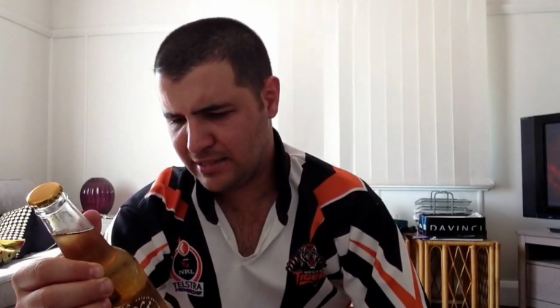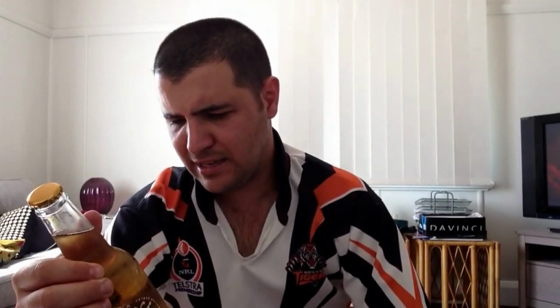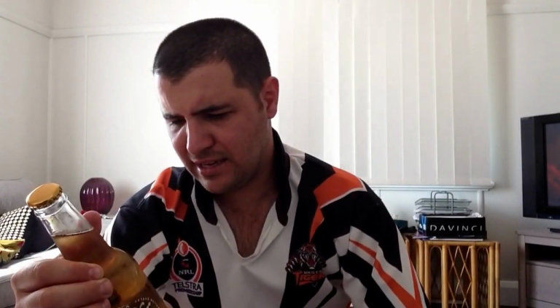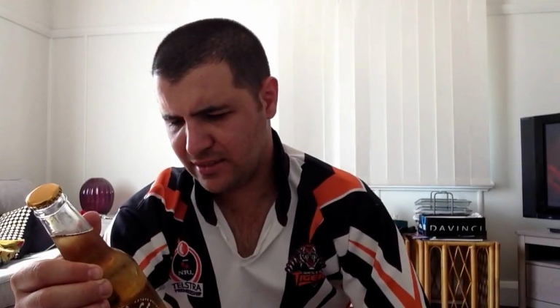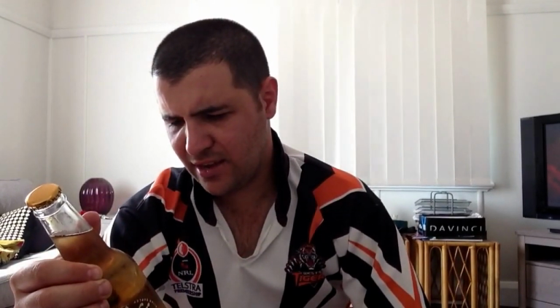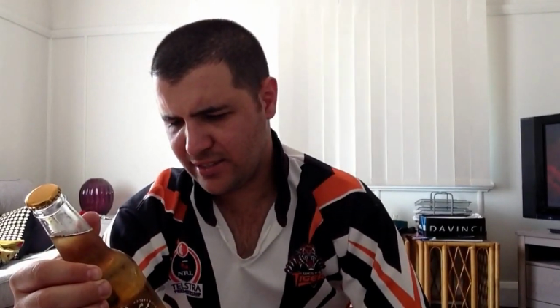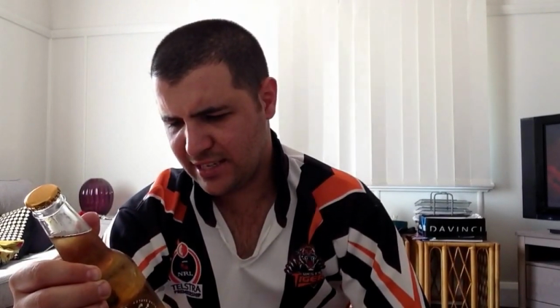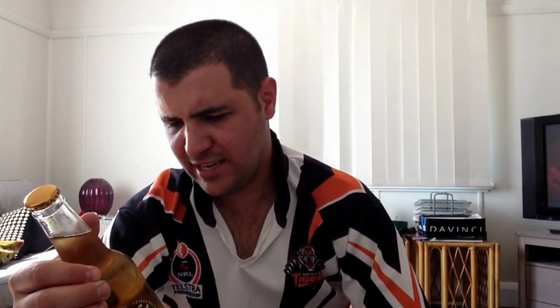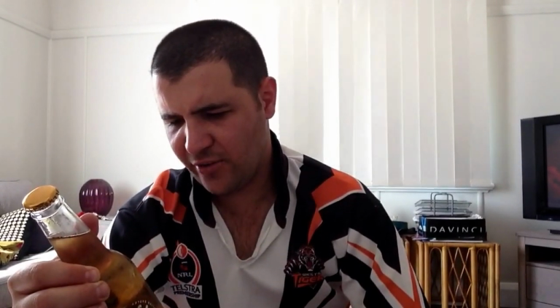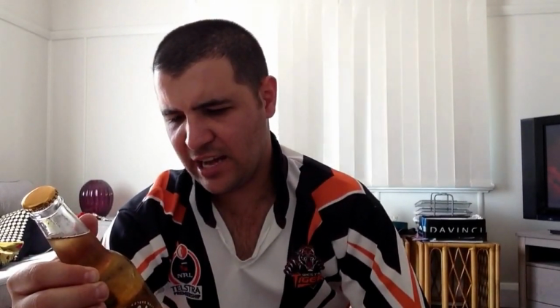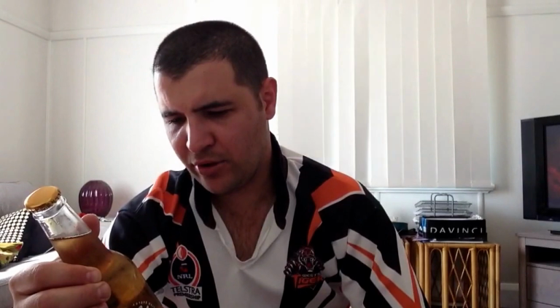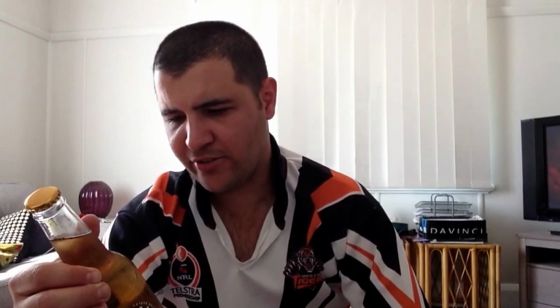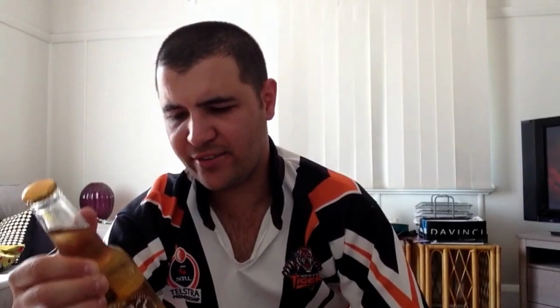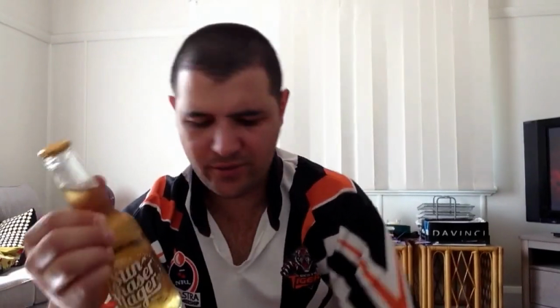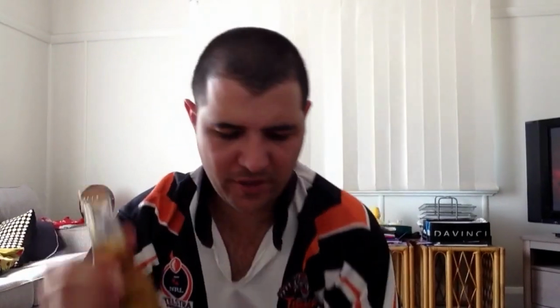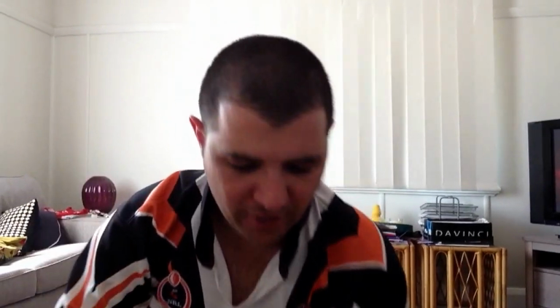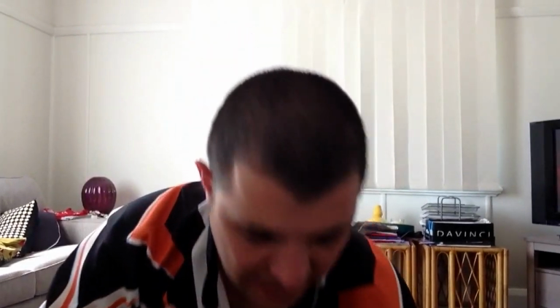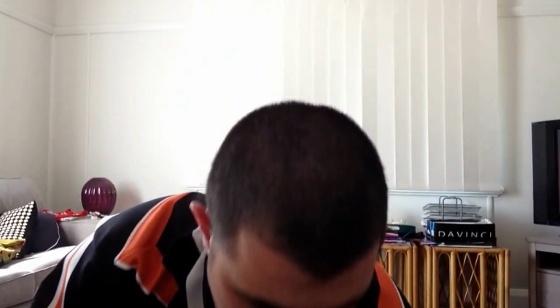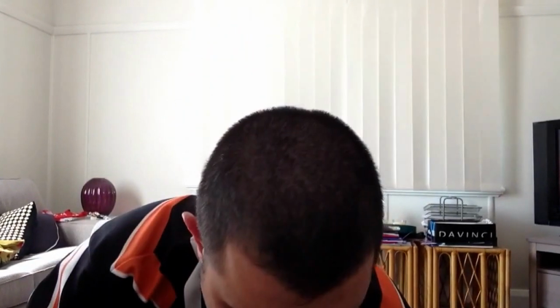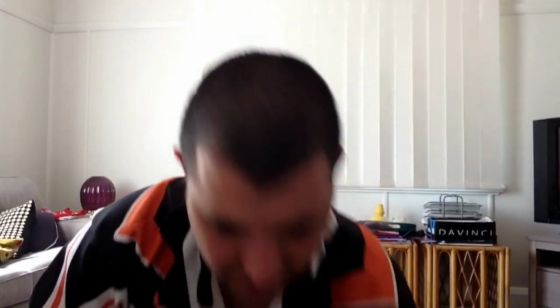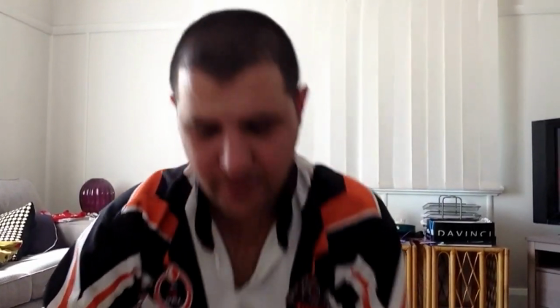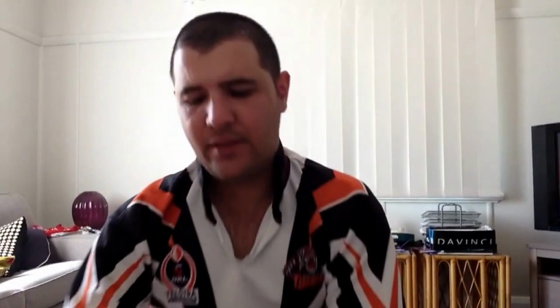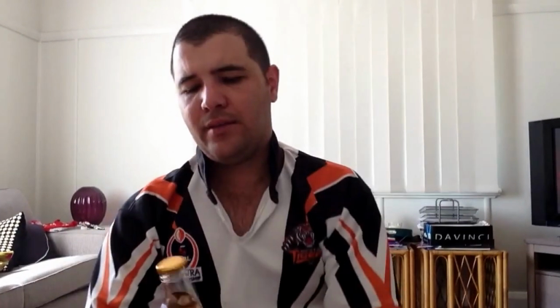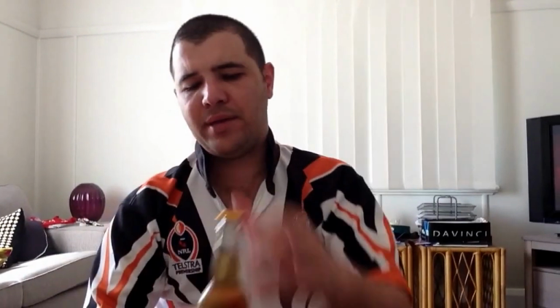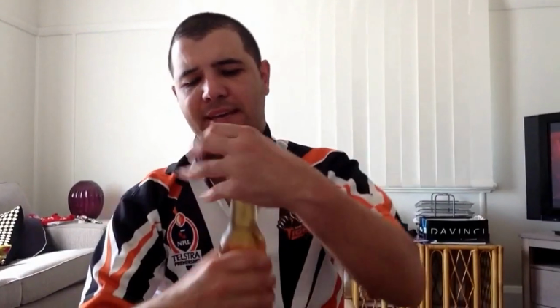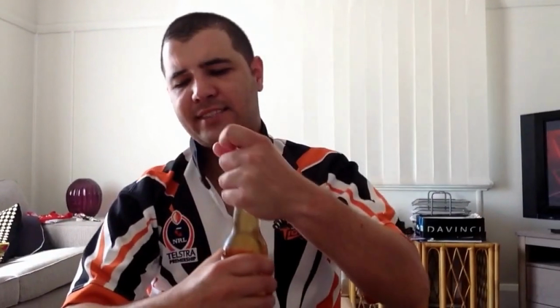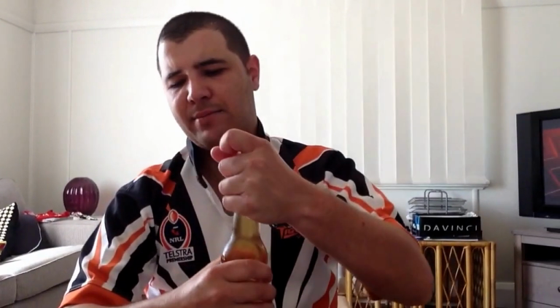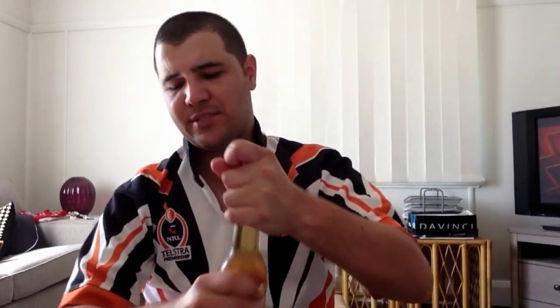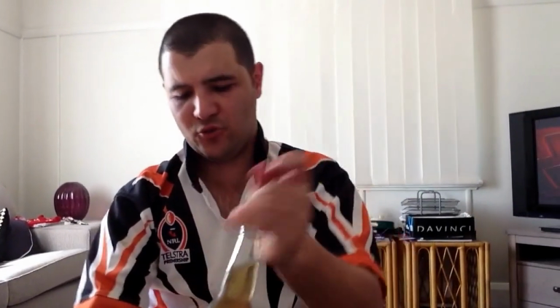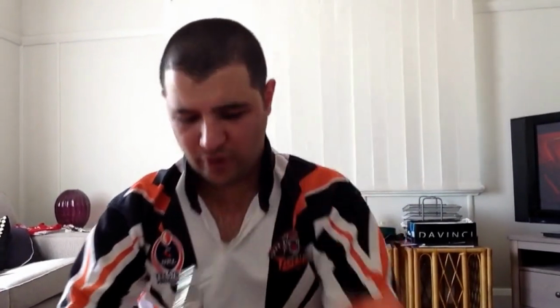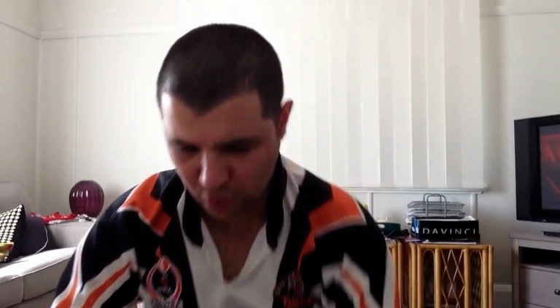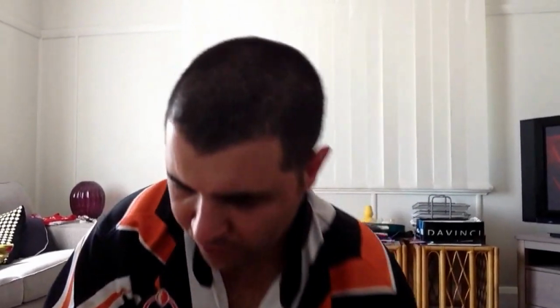It says here lower carbohydrates, so it's one of those low carb beers, same as Great Northern.